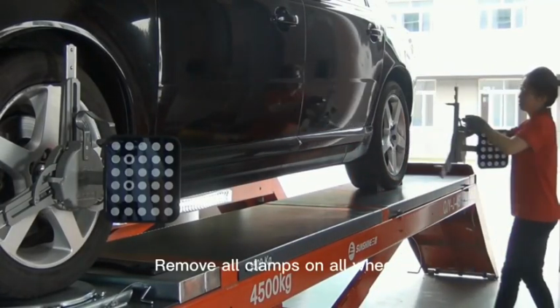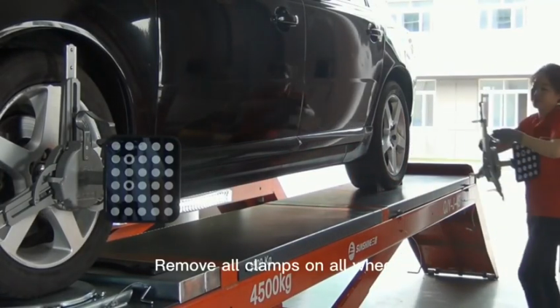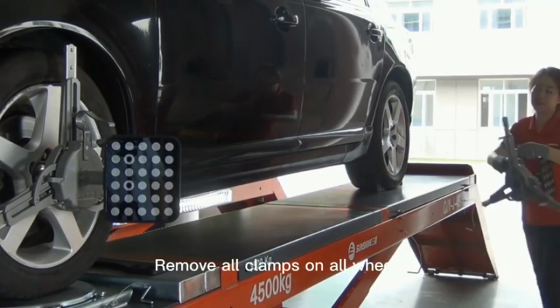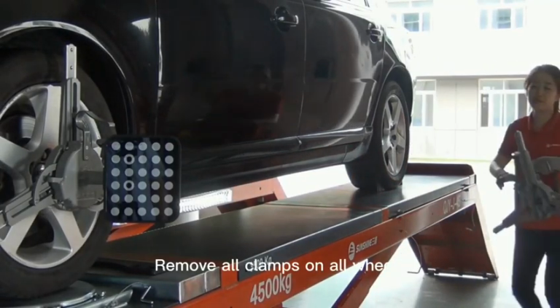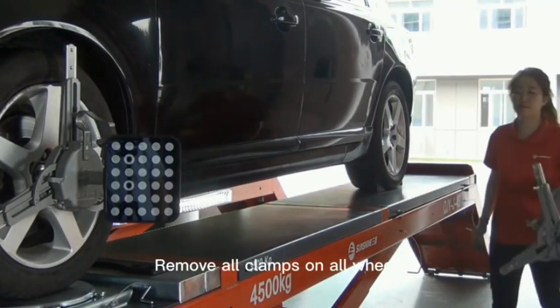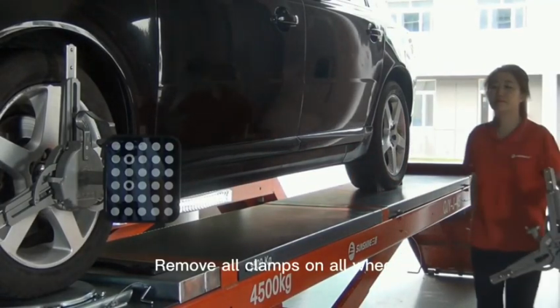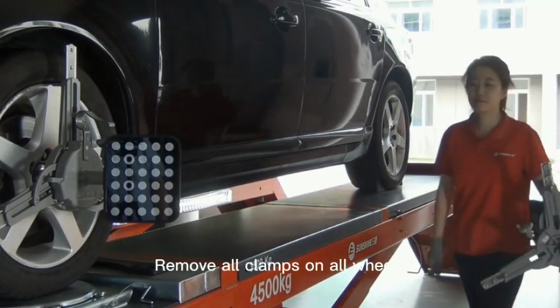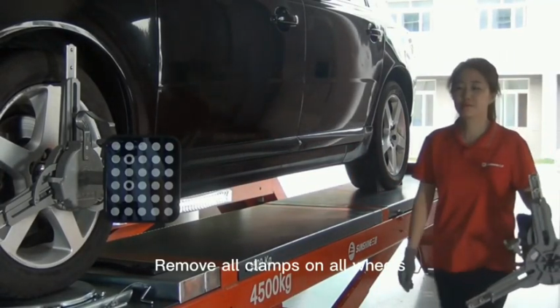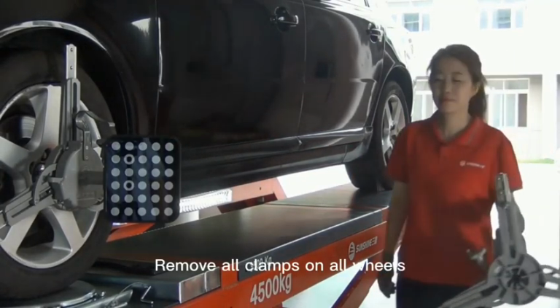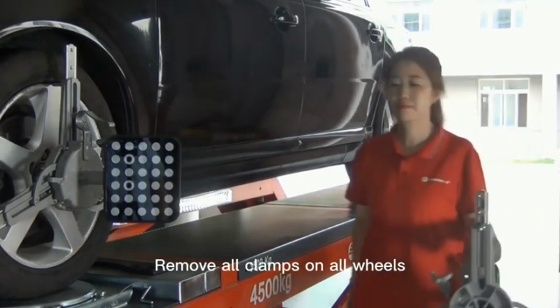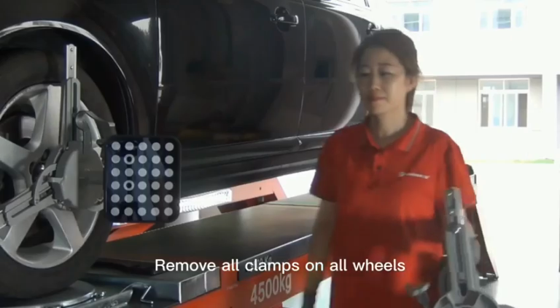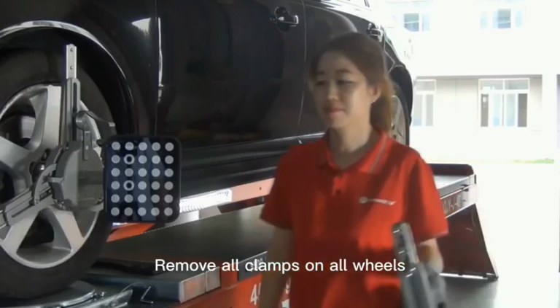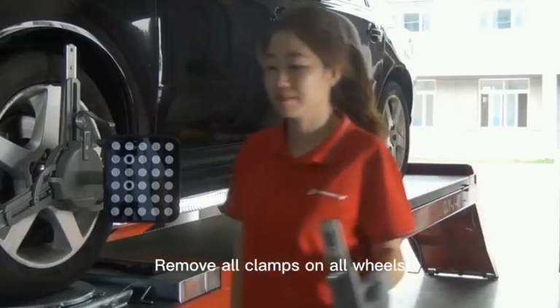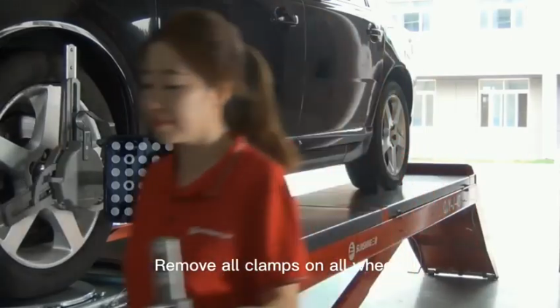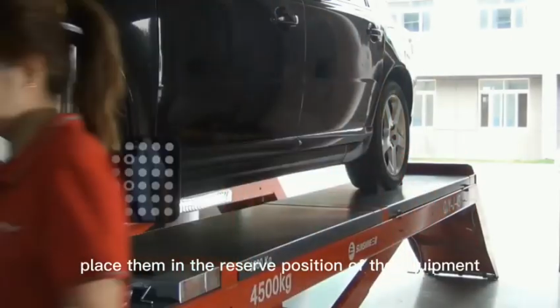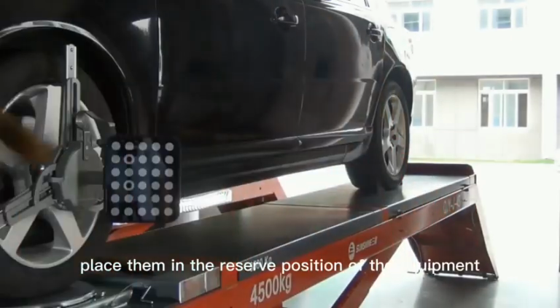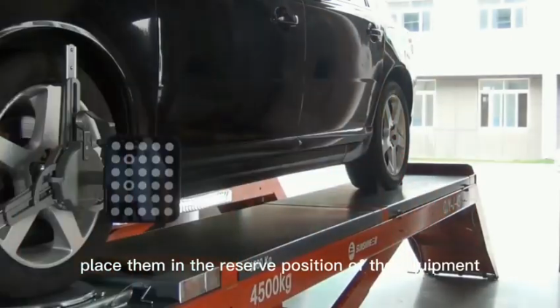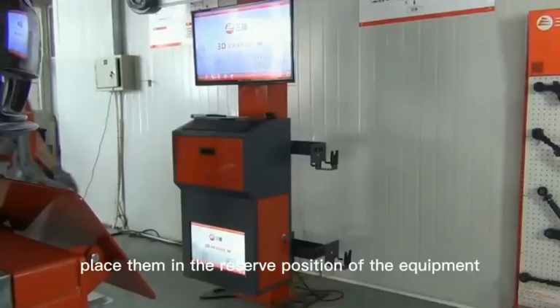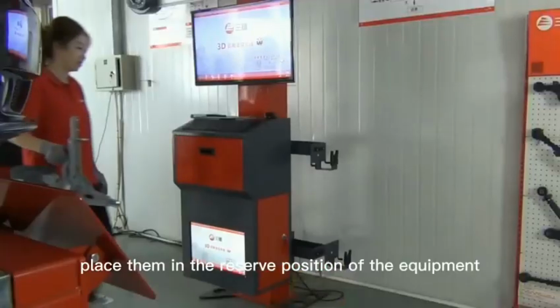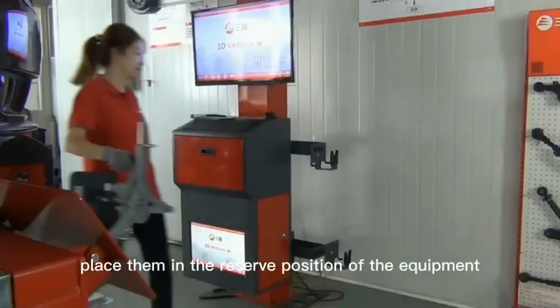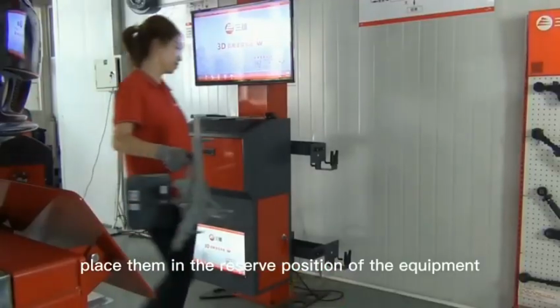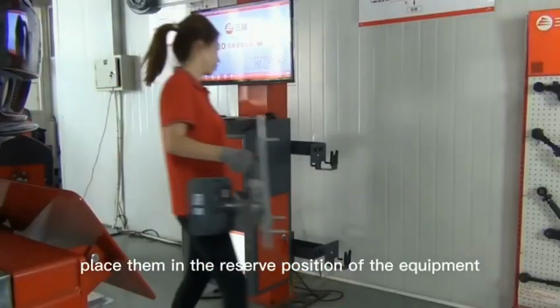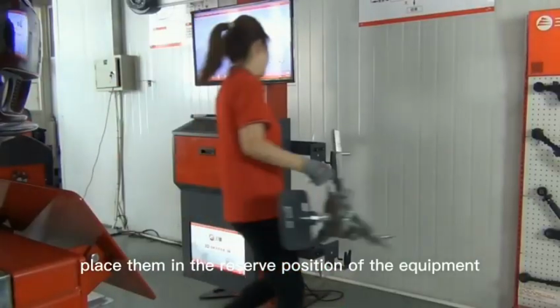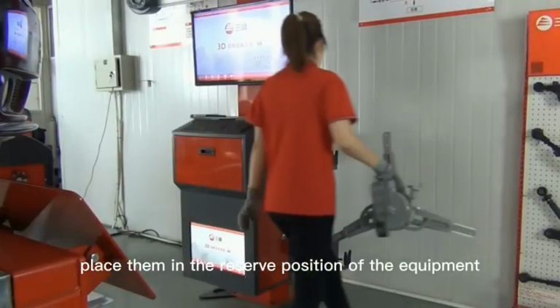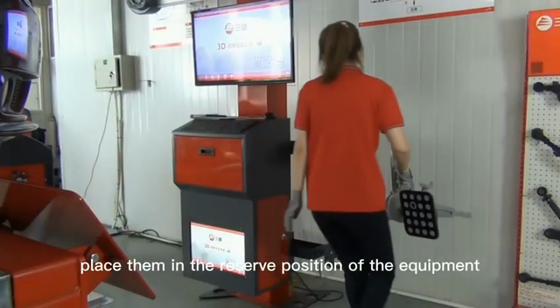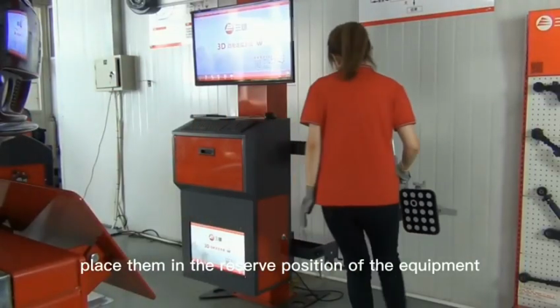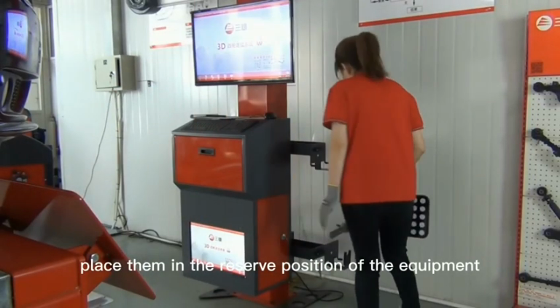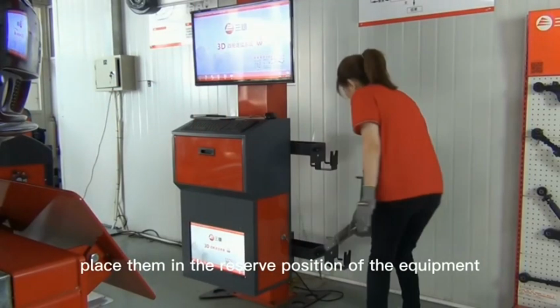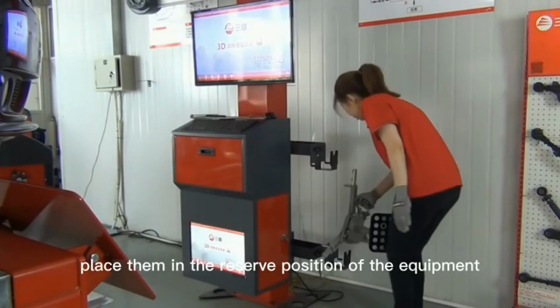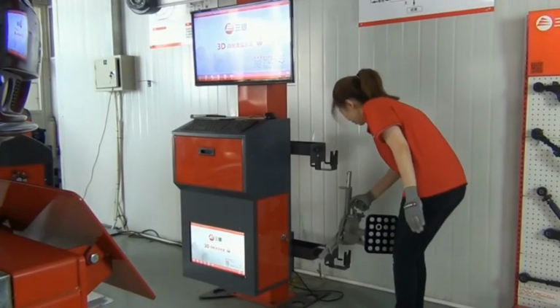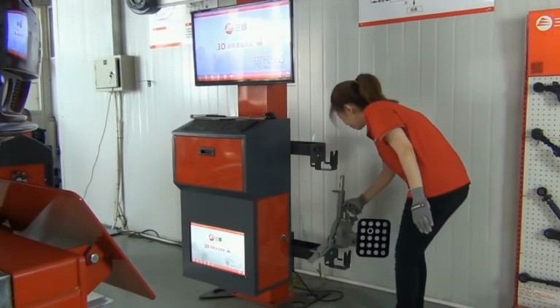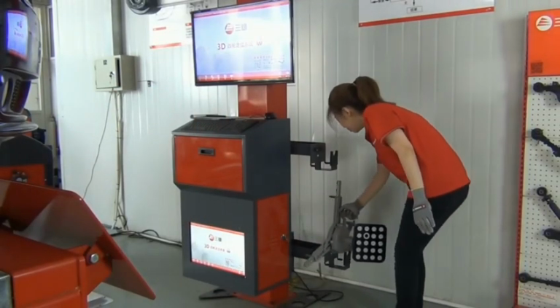Remove all clamps on all wheels and place them in the reserved position of the equipment.